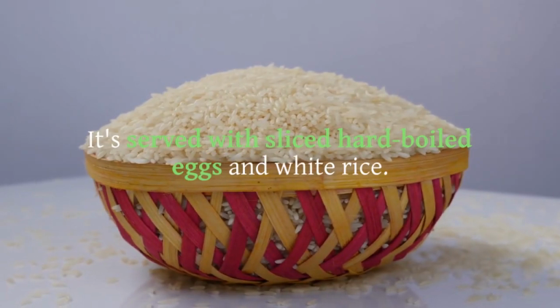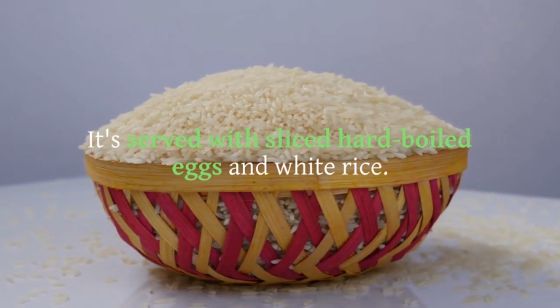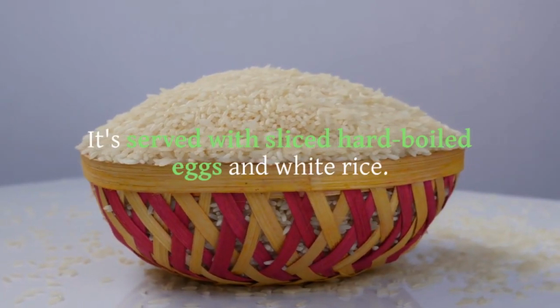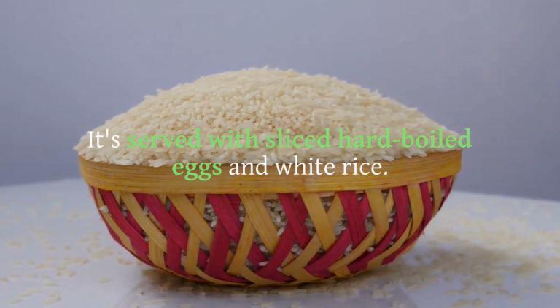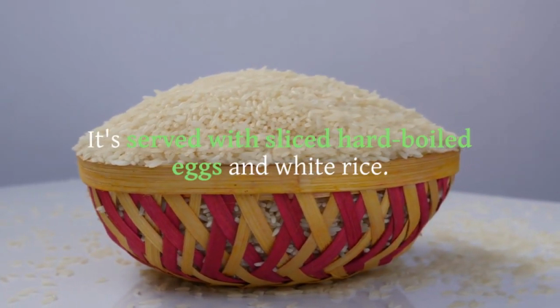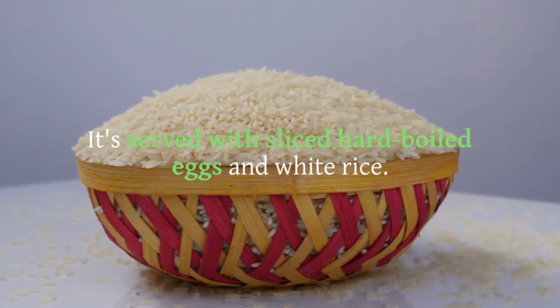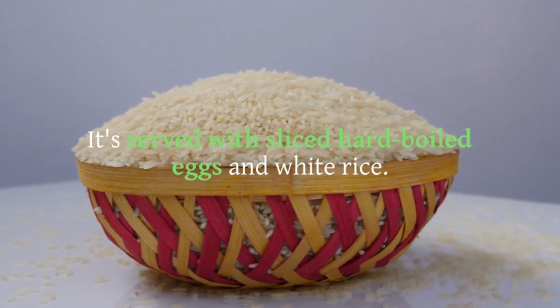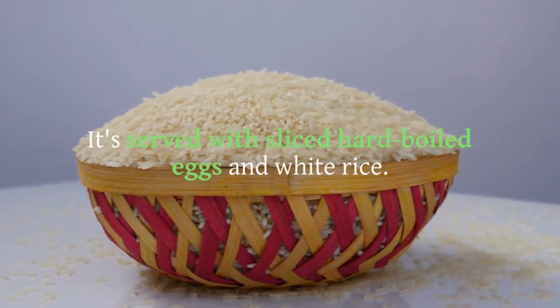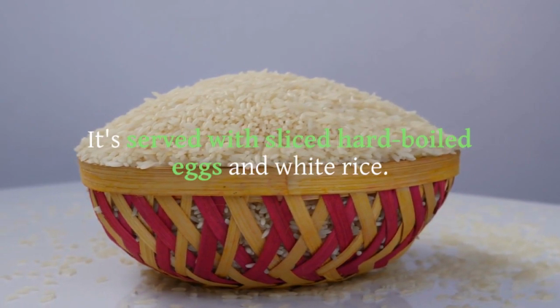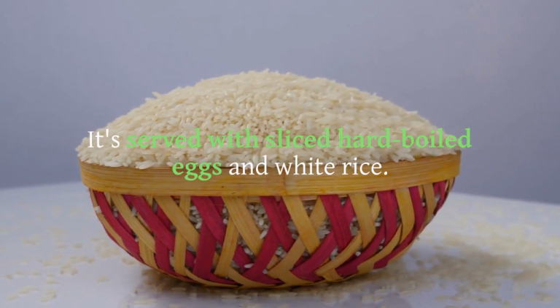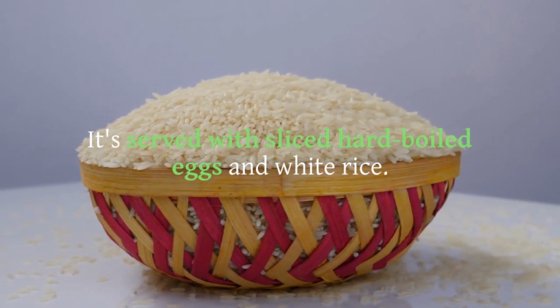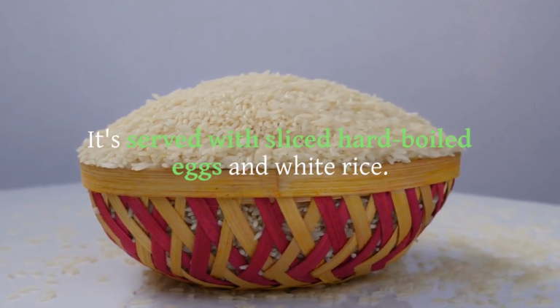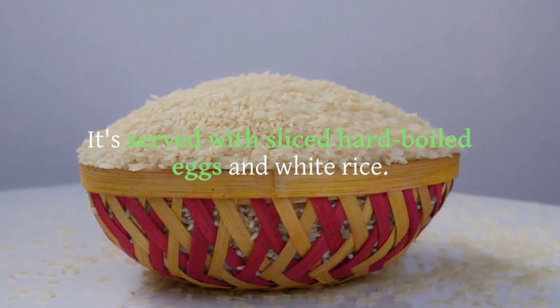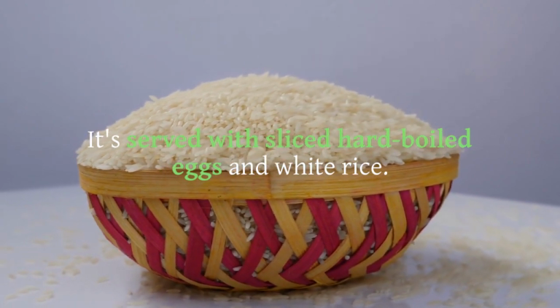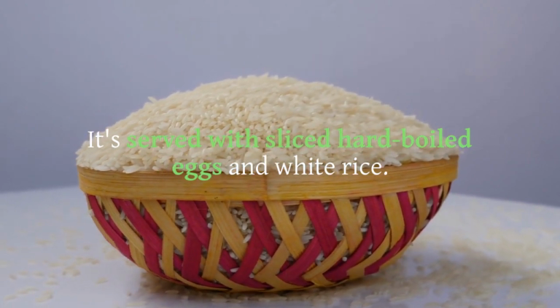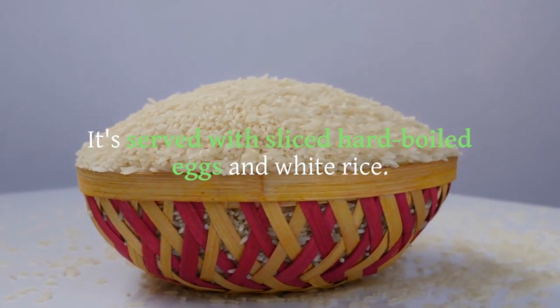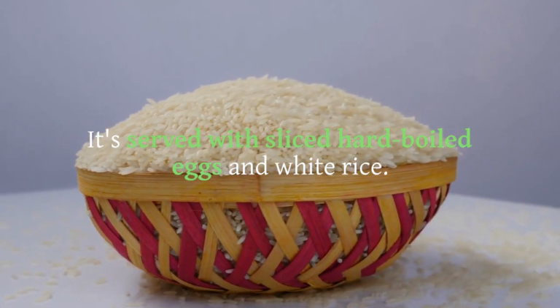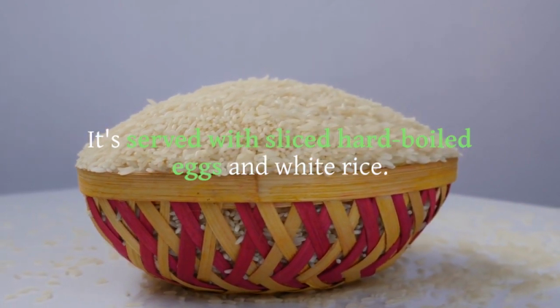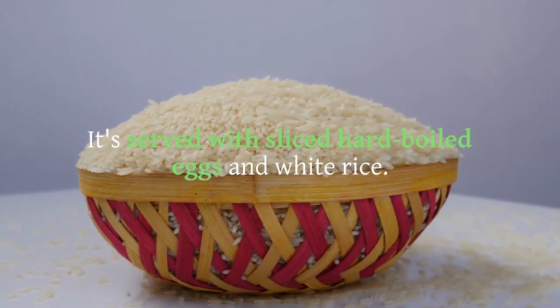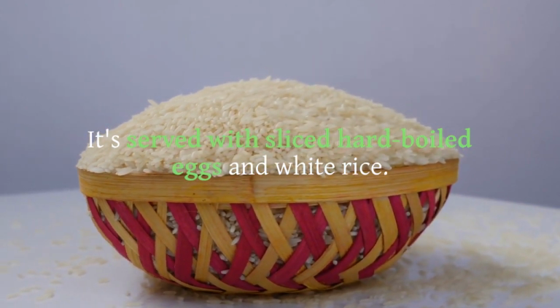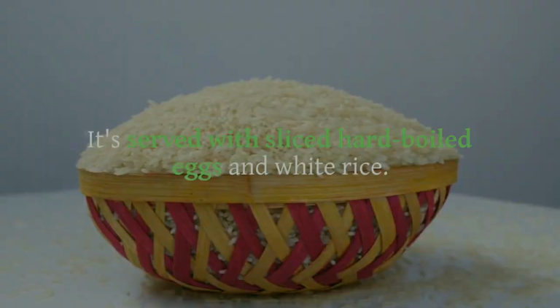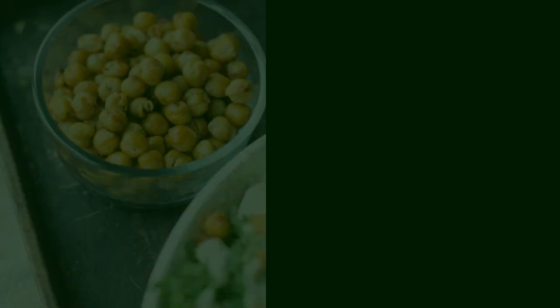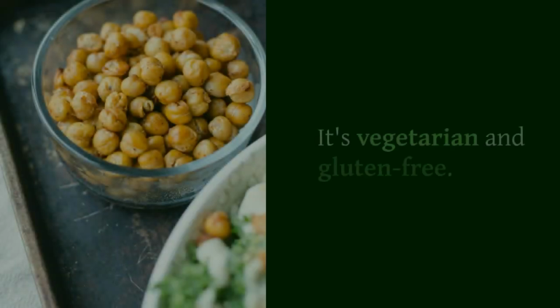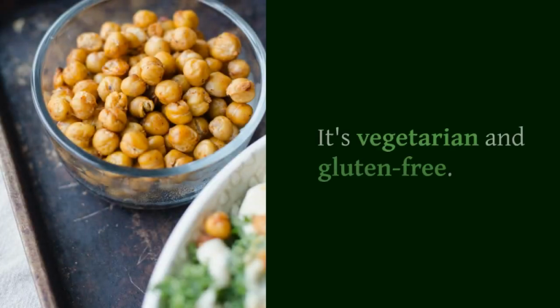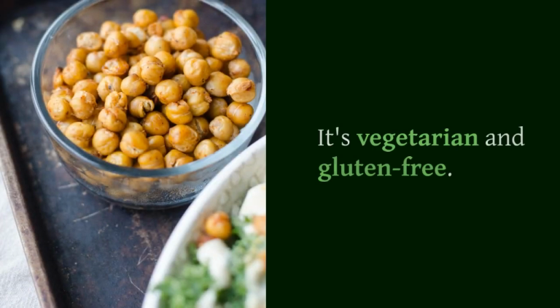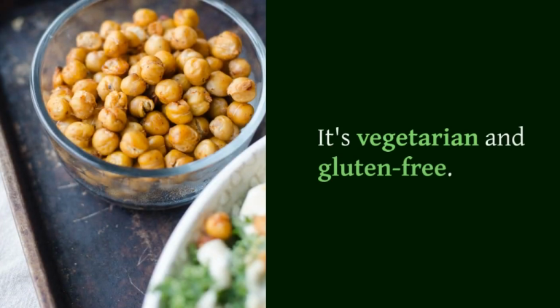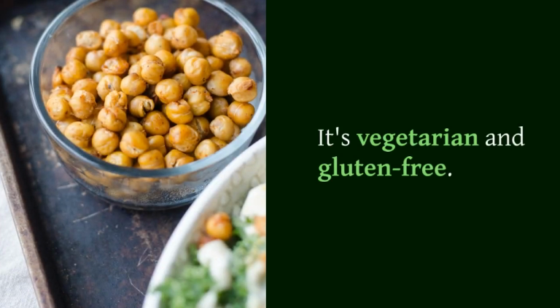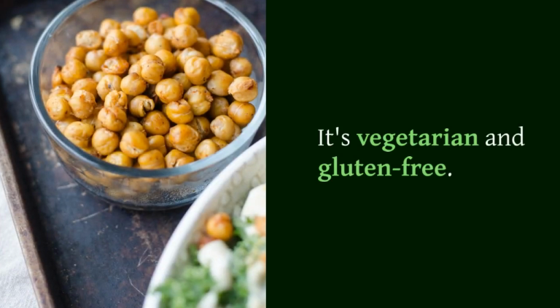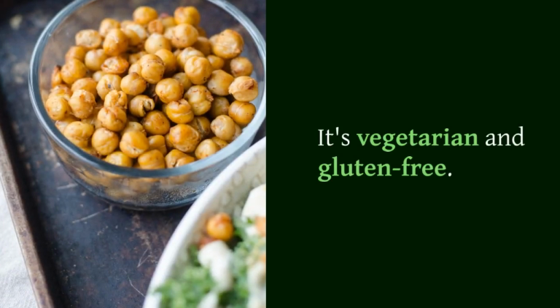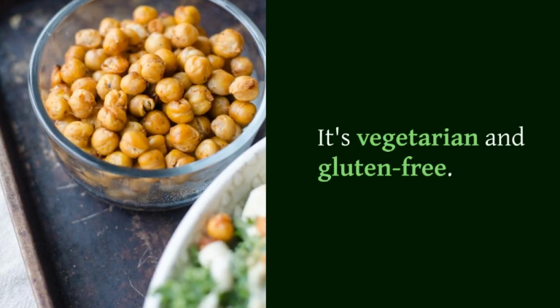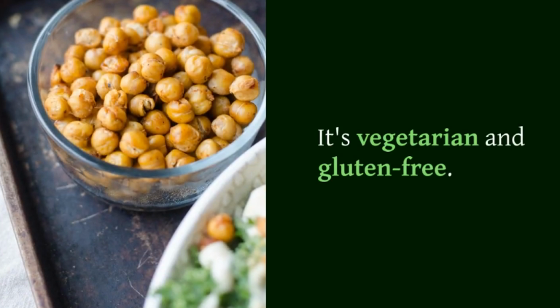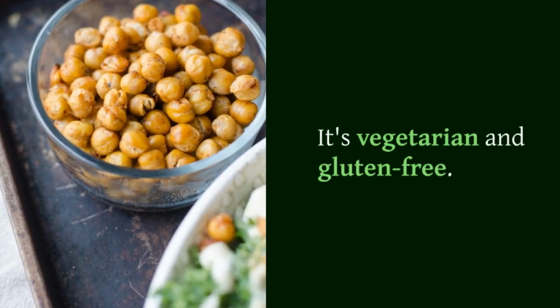Sopa Negra is served with sliced hard-boiled eggs and white rice. It's vegetarian and gluten-free.